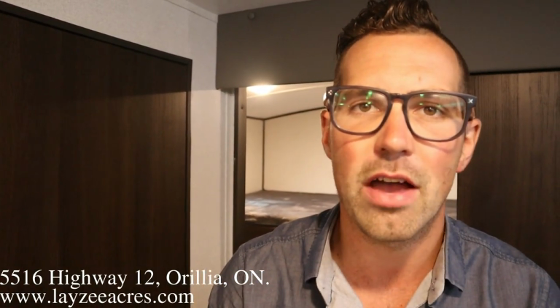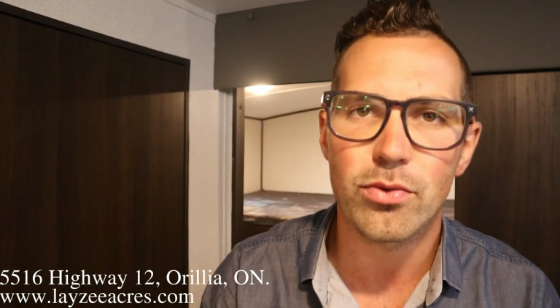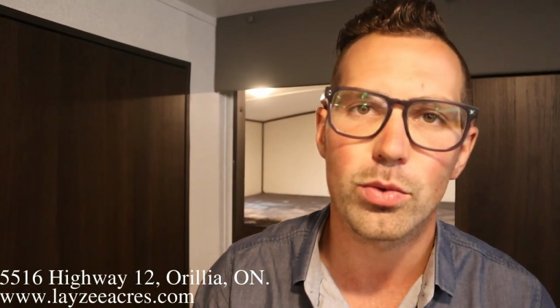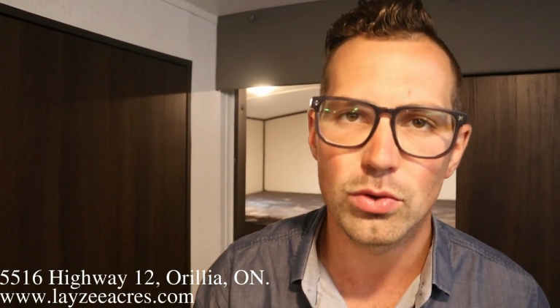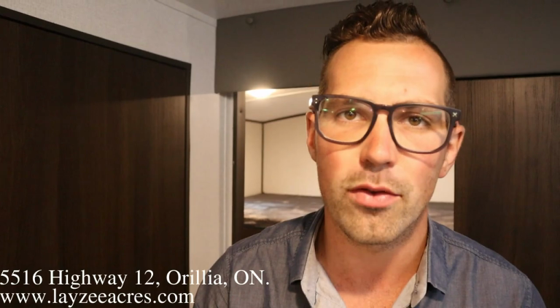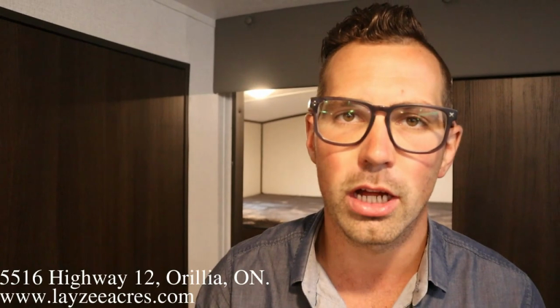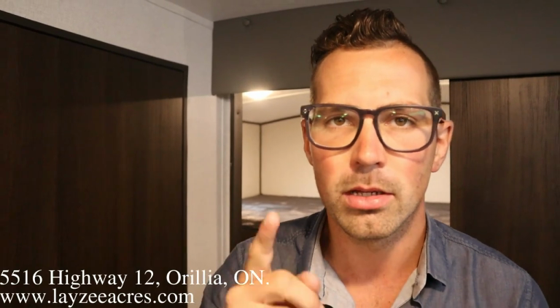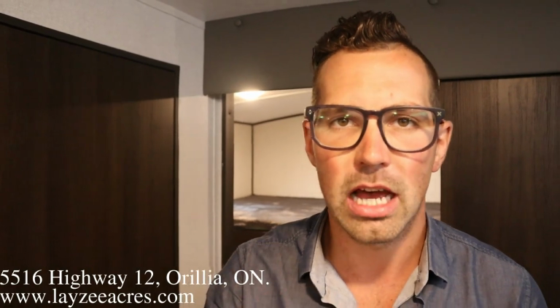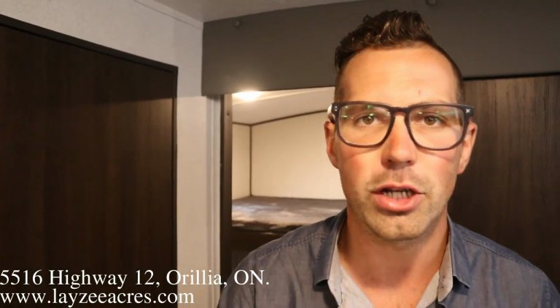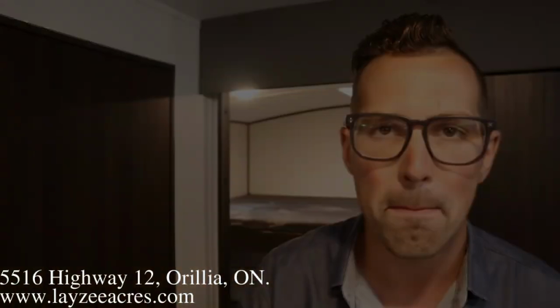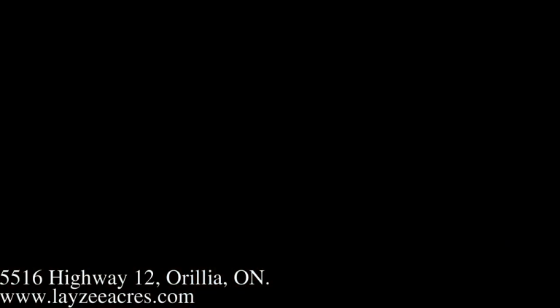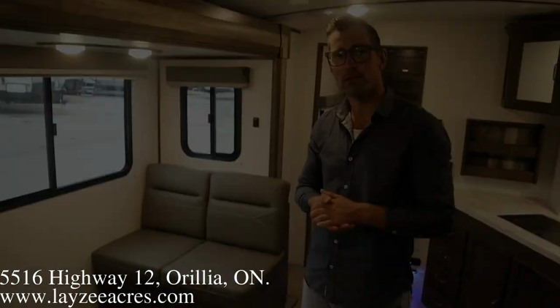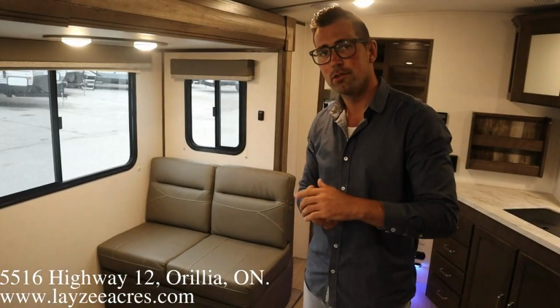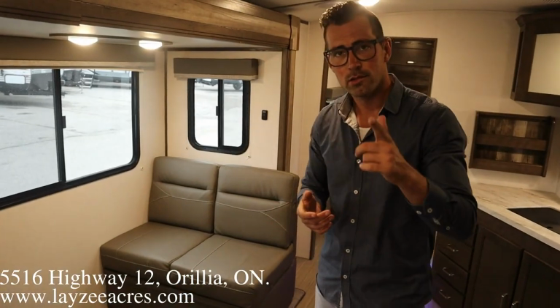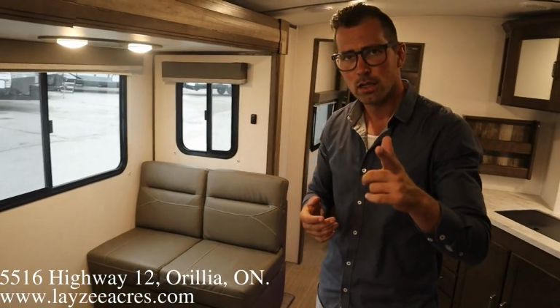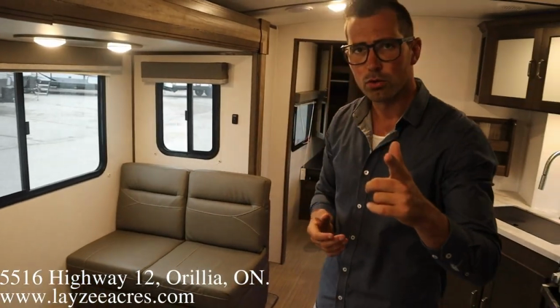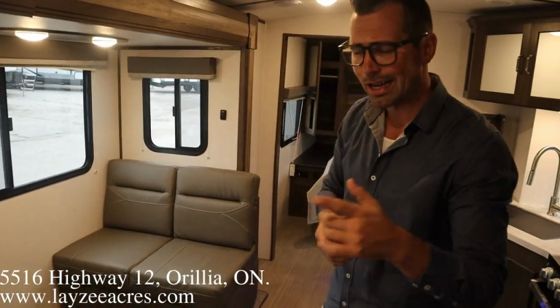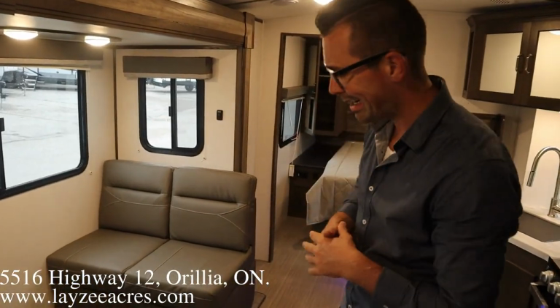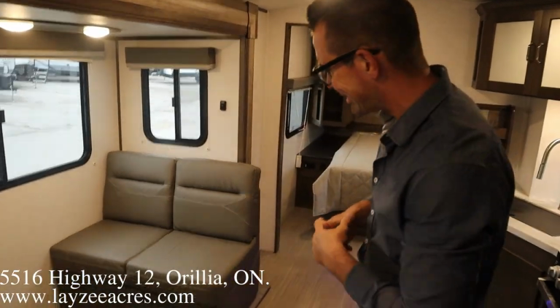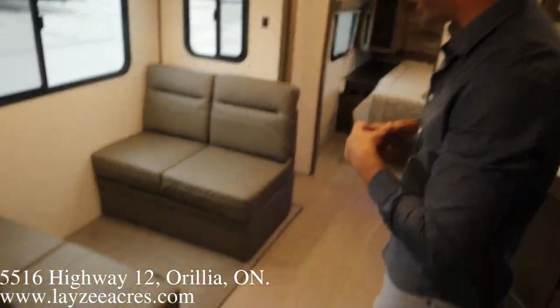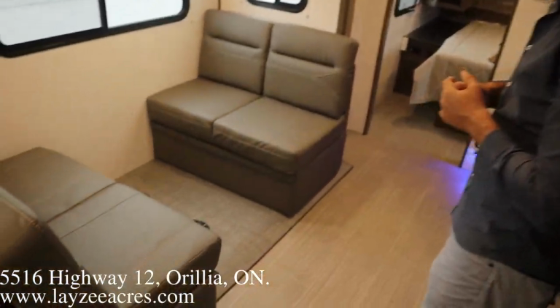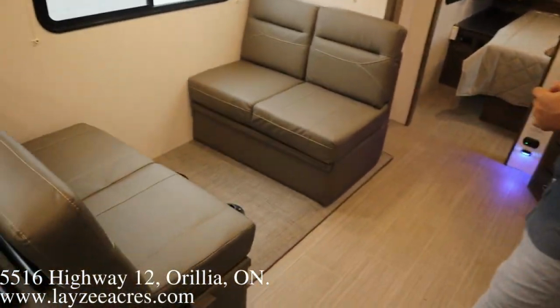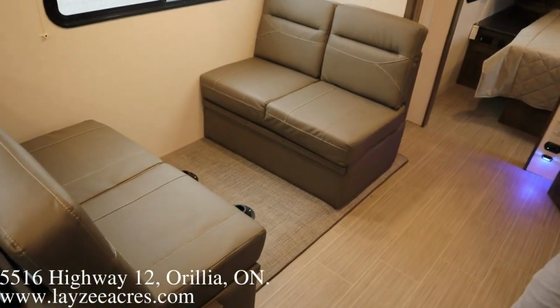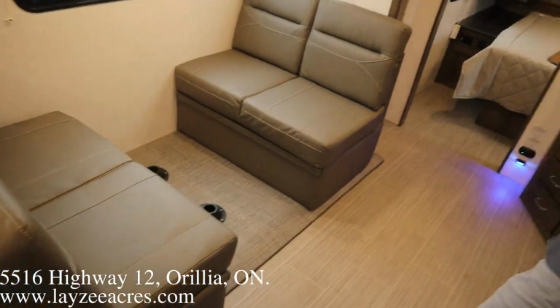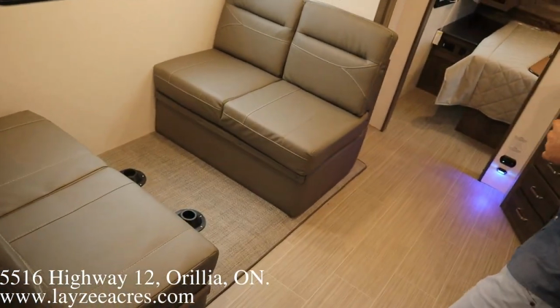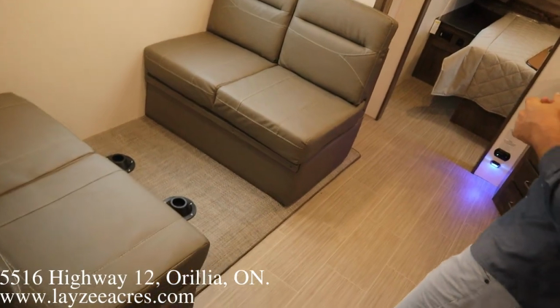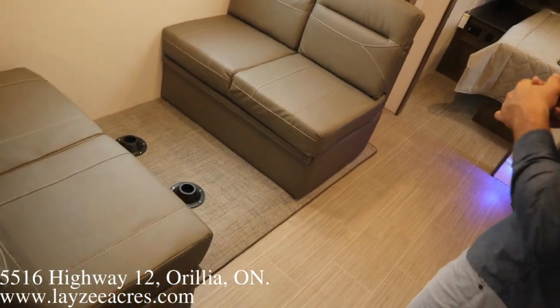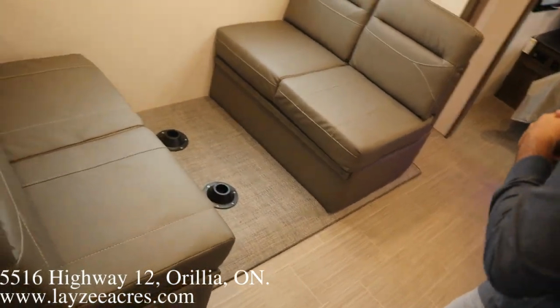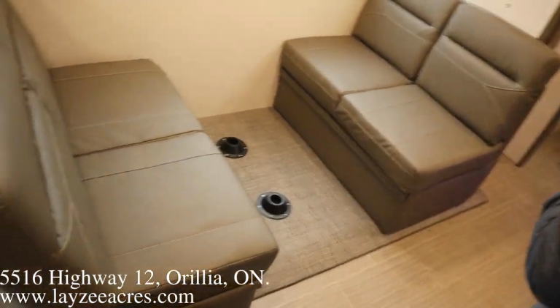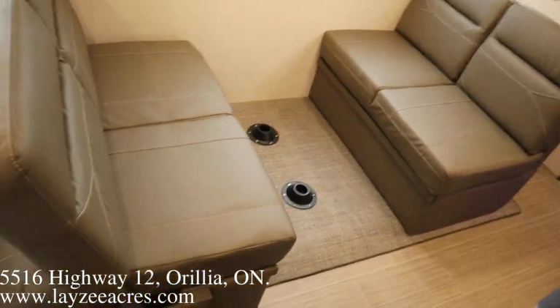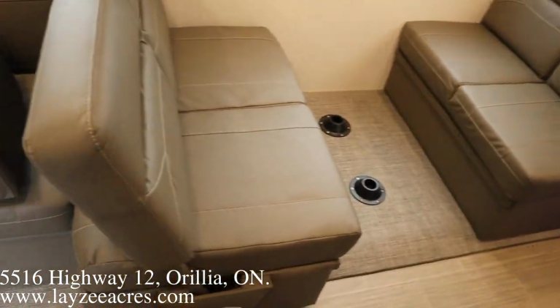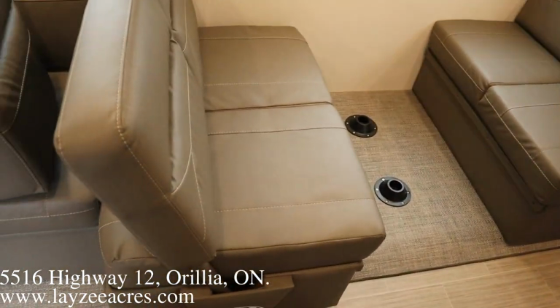Please push the like button and subscribe. You can email us at sales@laceyacres.com or call us at 705-833-2539. Have a good day.